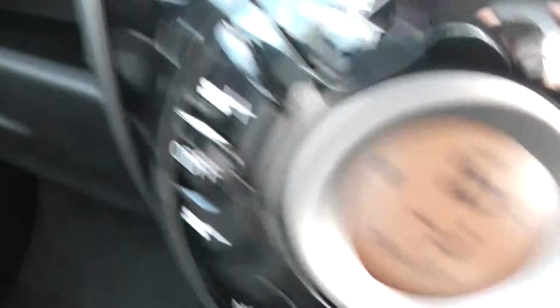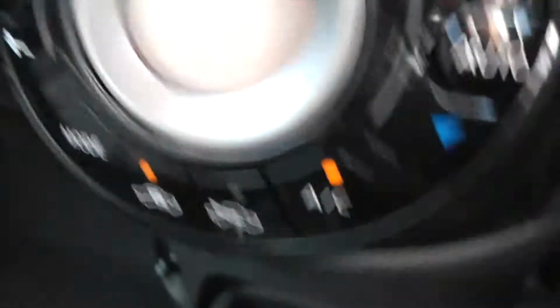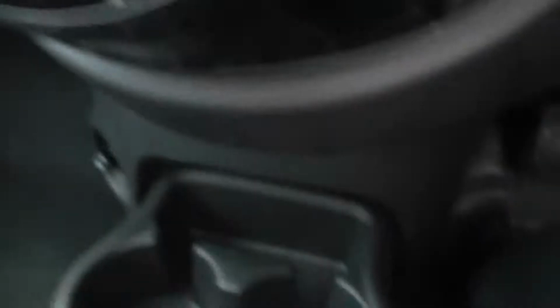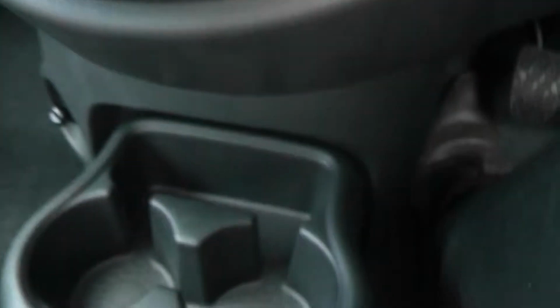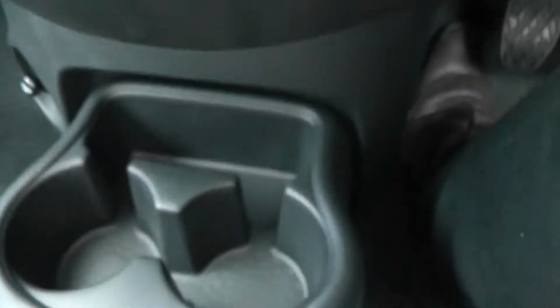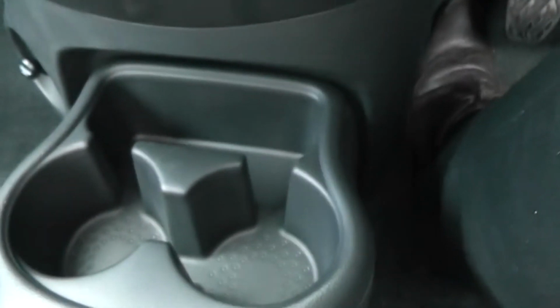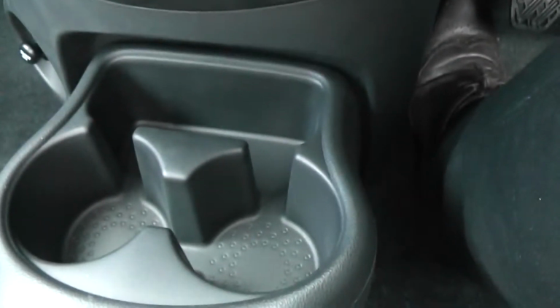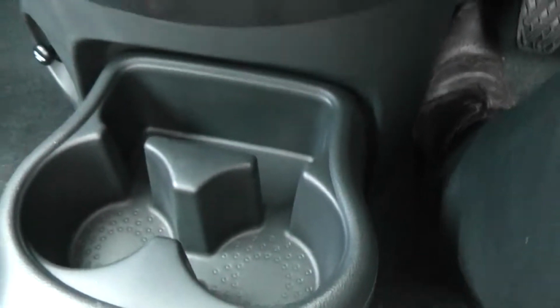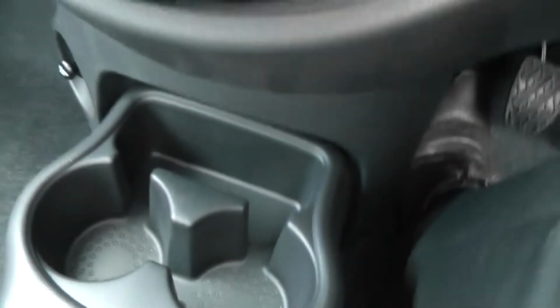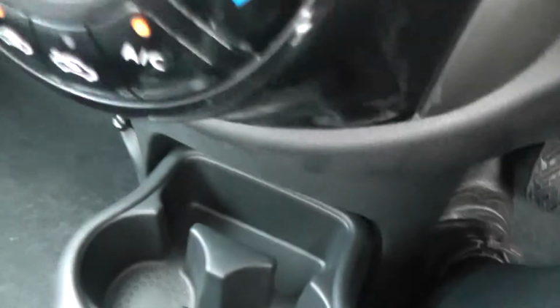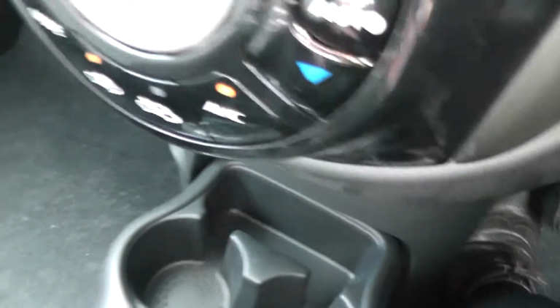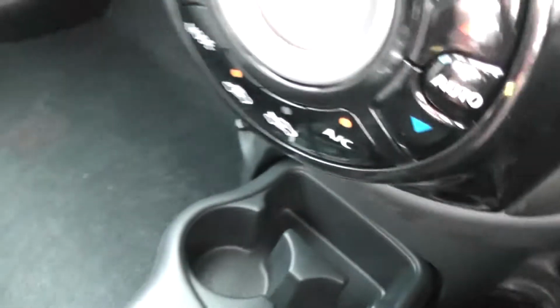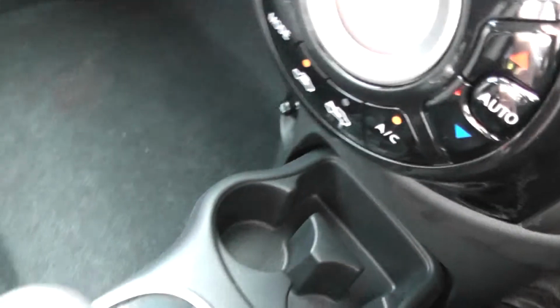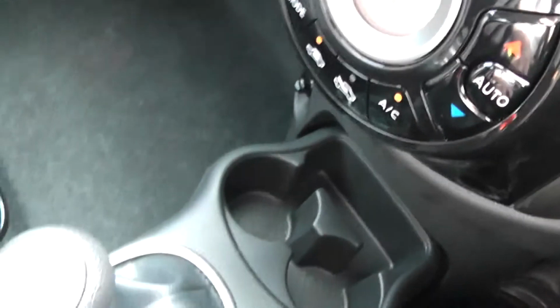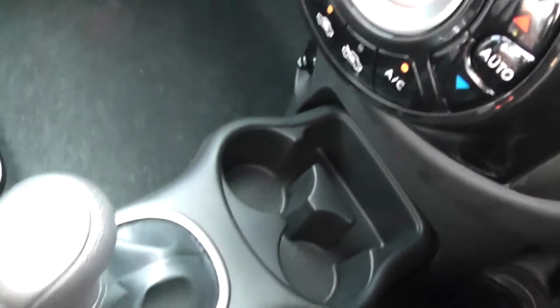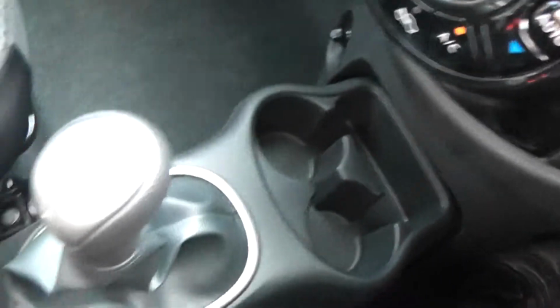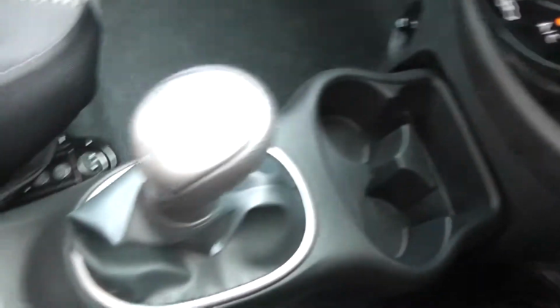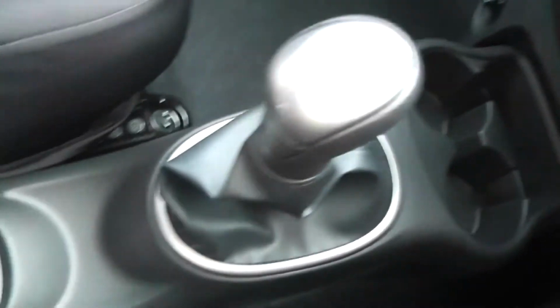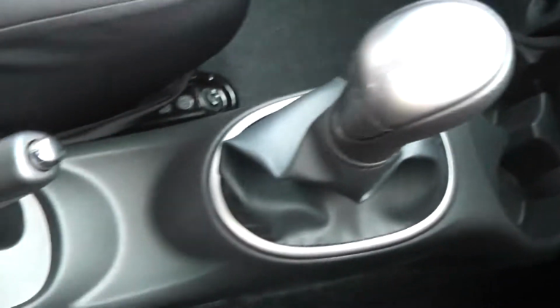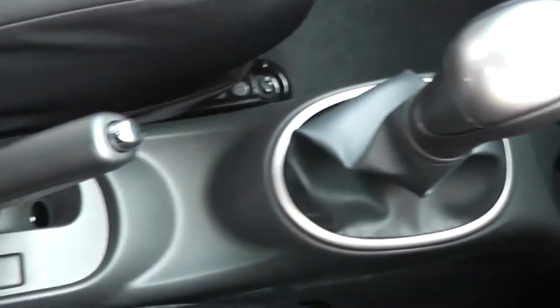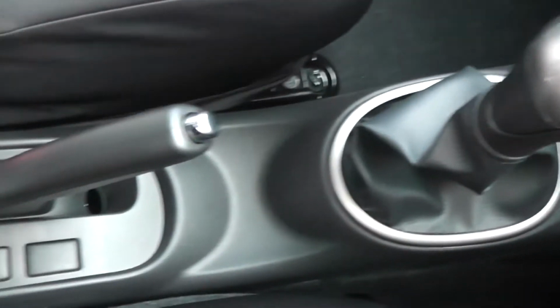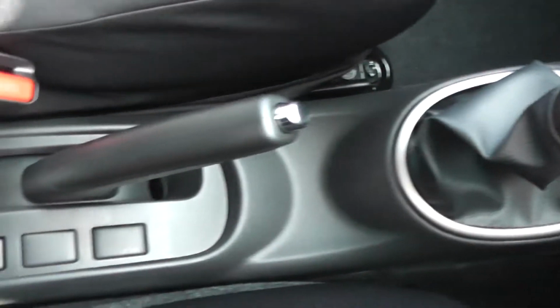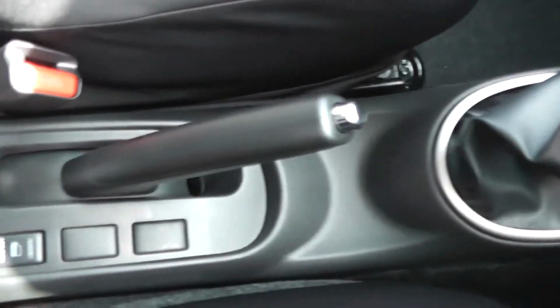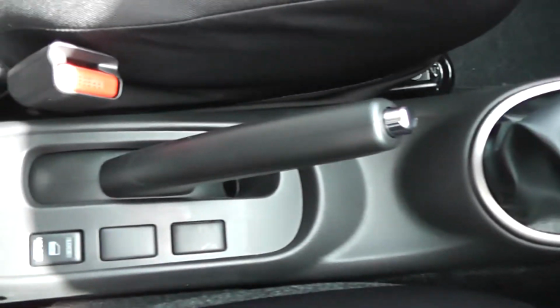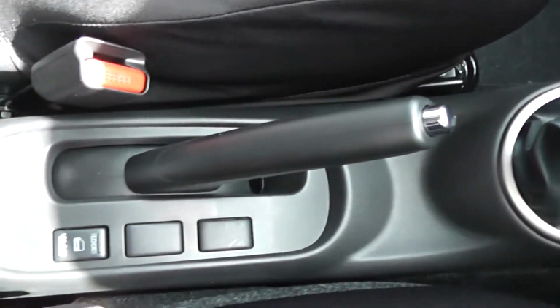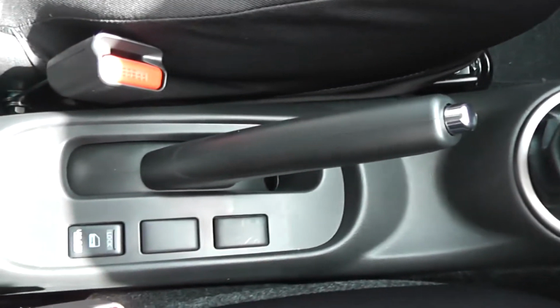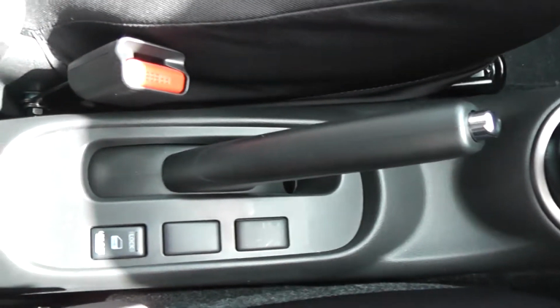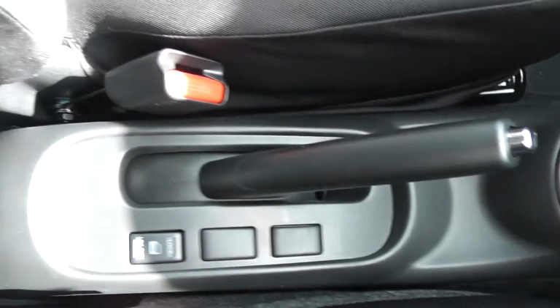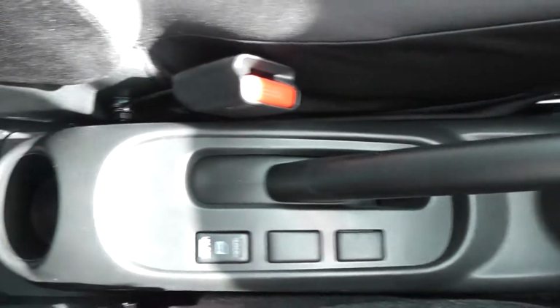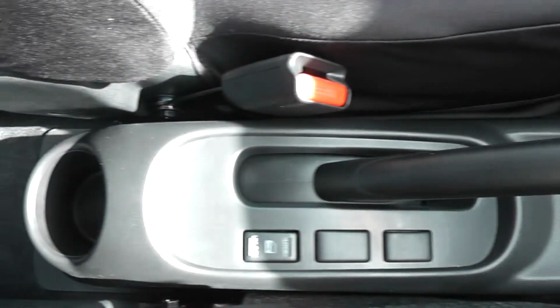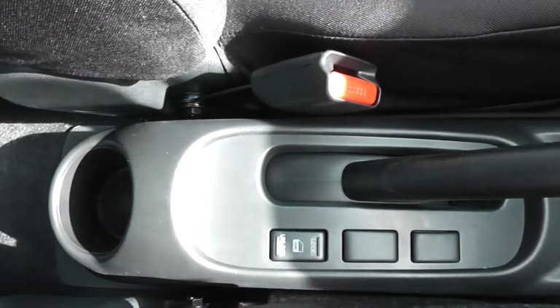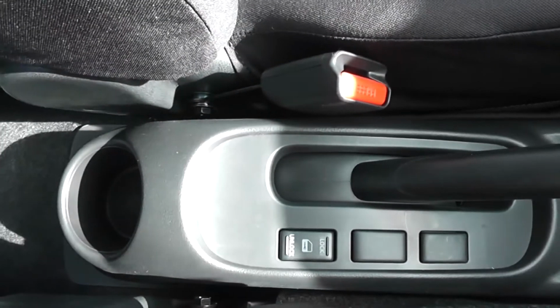Coming down the centre you have space for a couple of cupholders along with your manual gearbox, the central locking button and another cupholder.